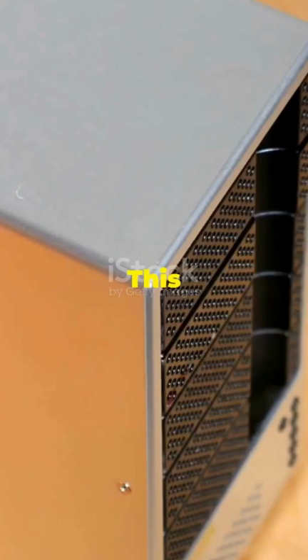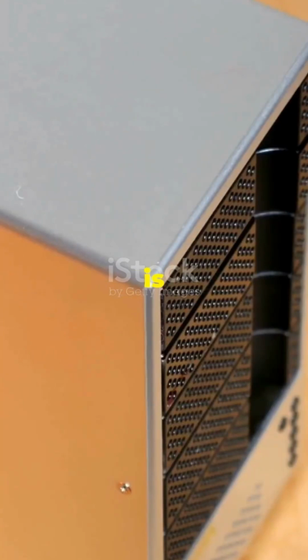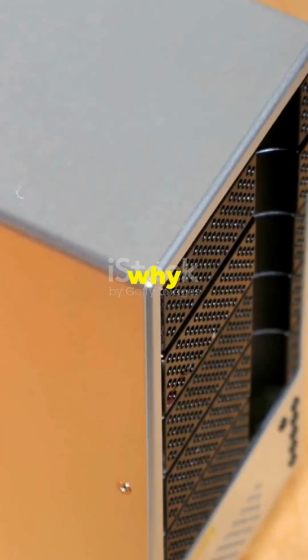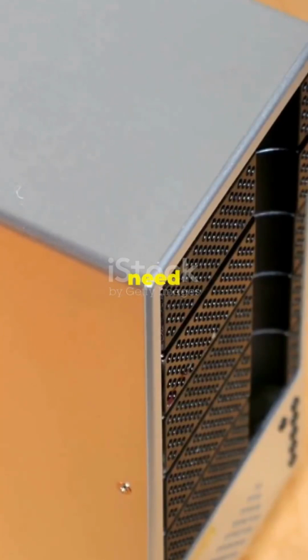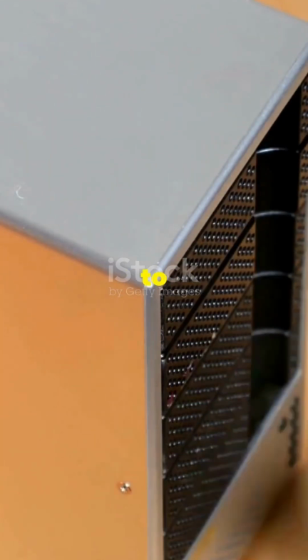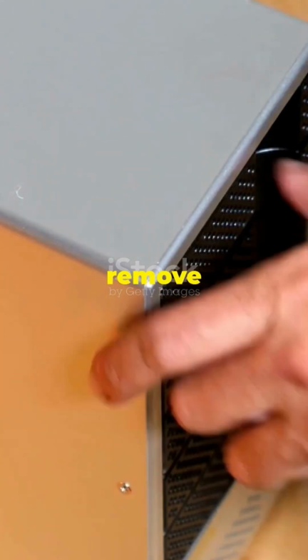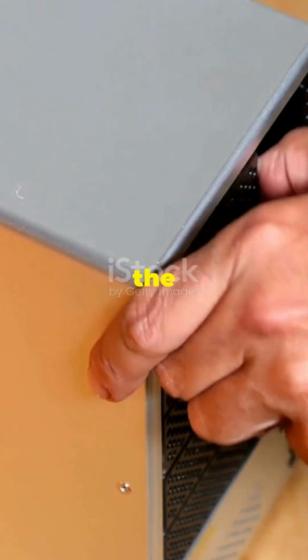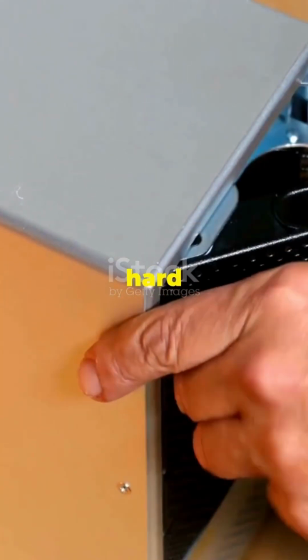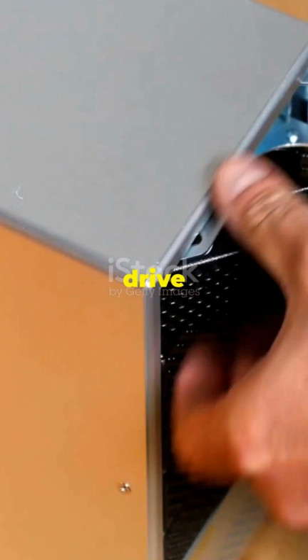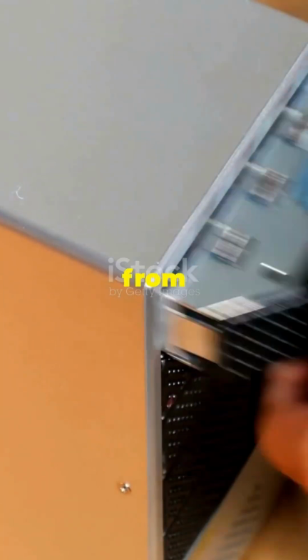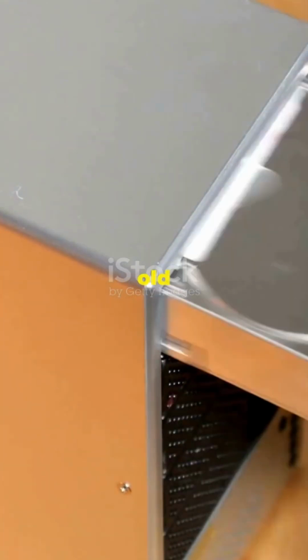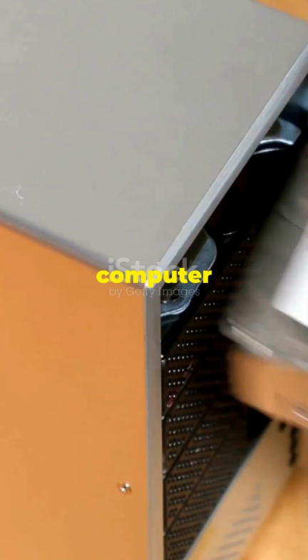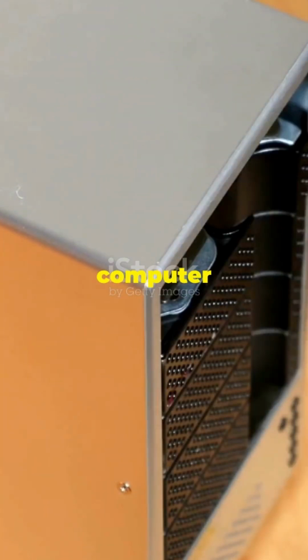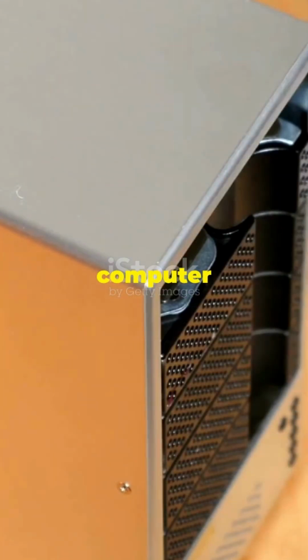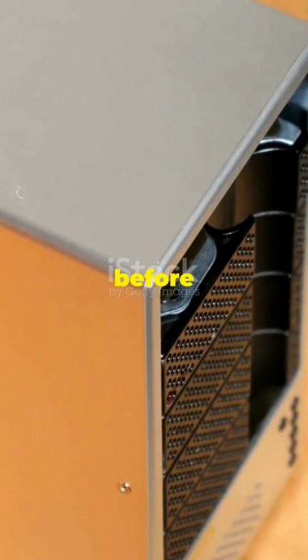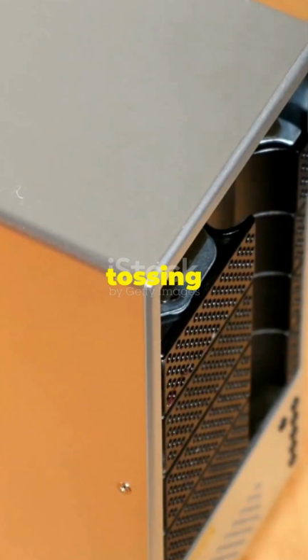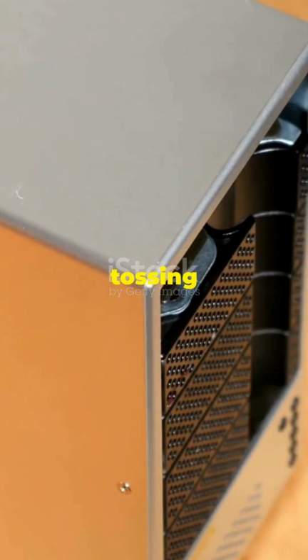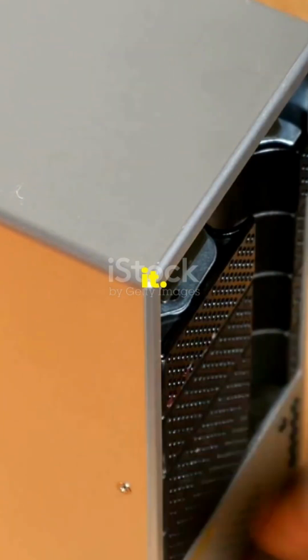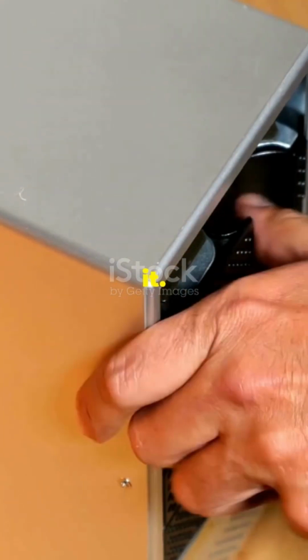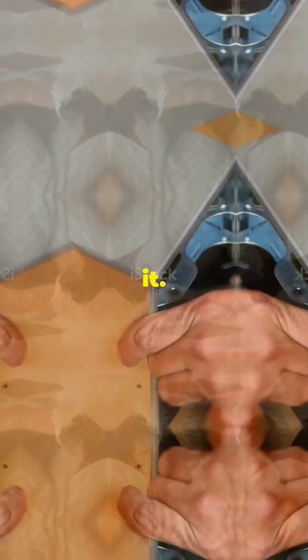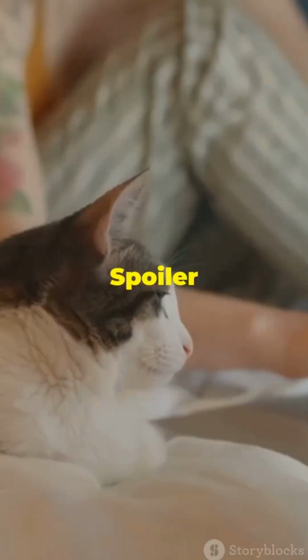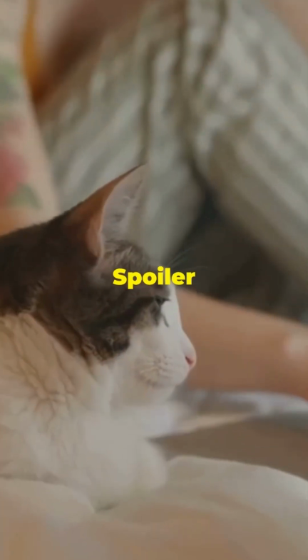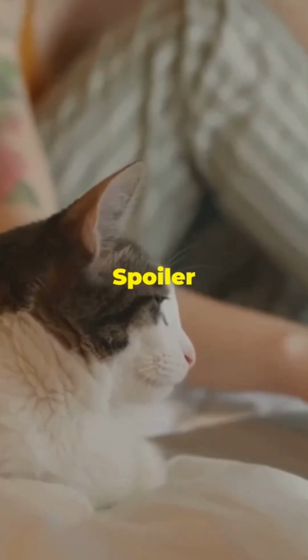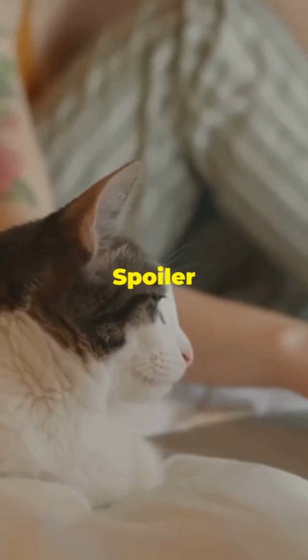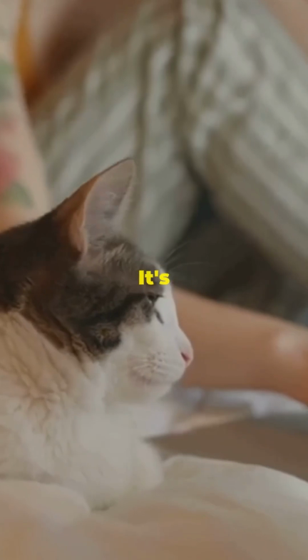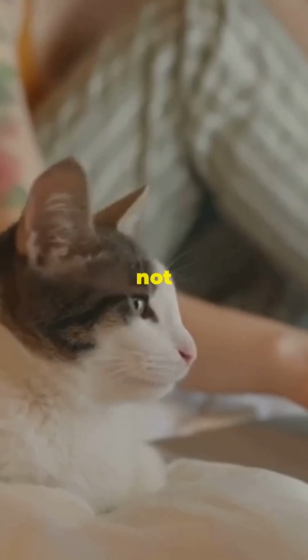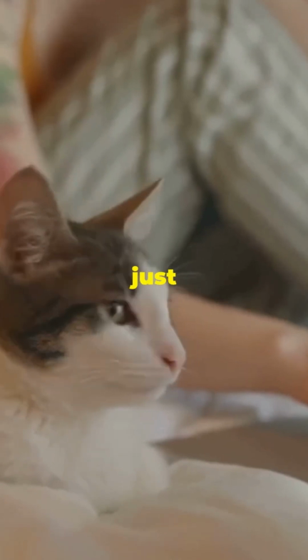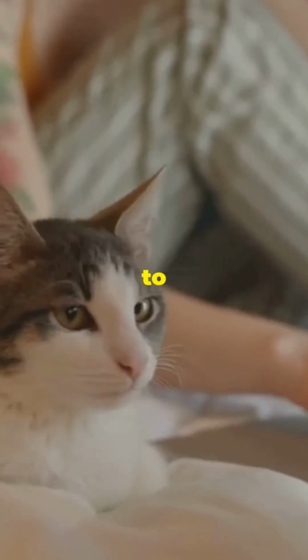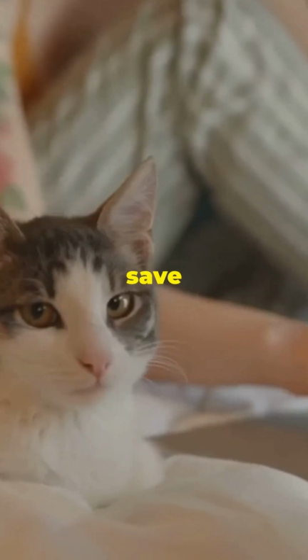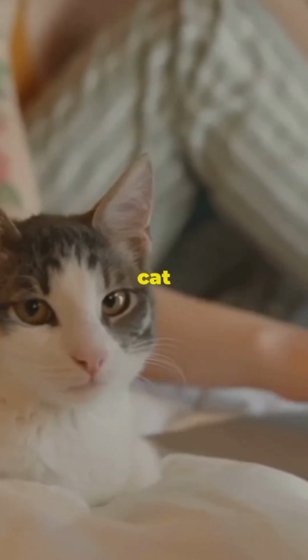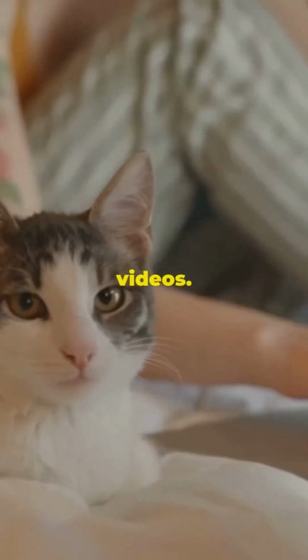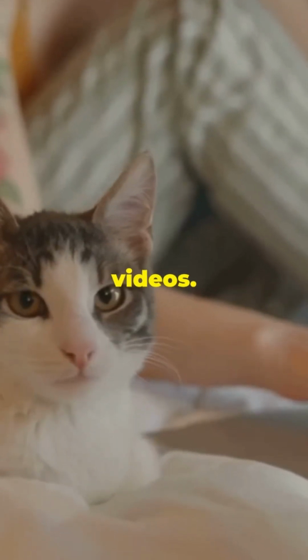This is why you need to remove the hard drive from your old computer before tossing it. Spoiler — it's not just to save your cat videos.